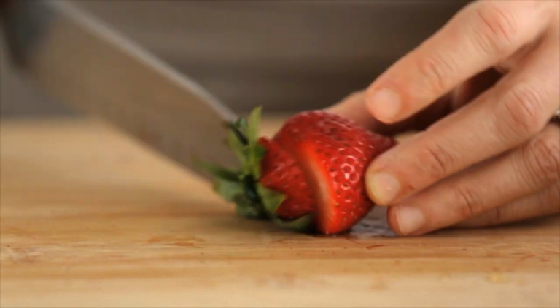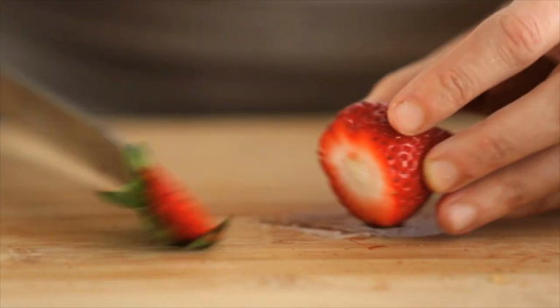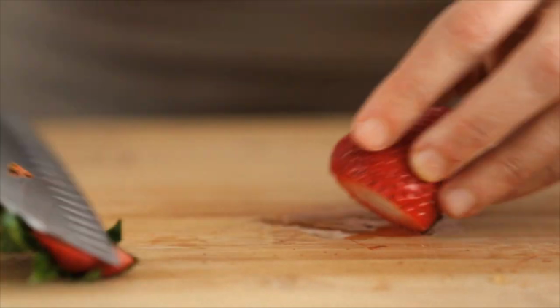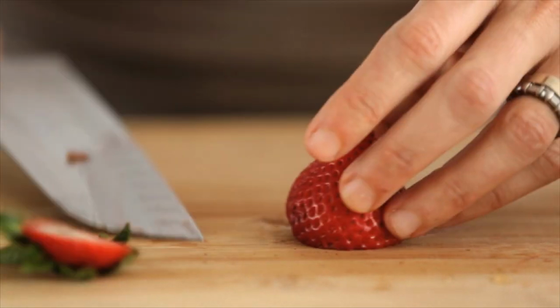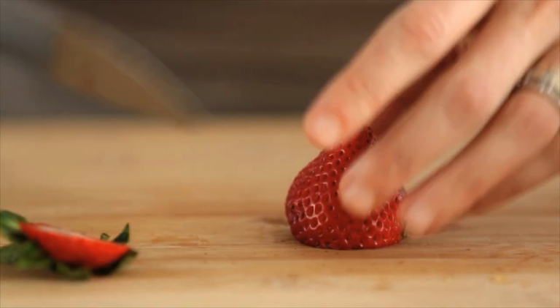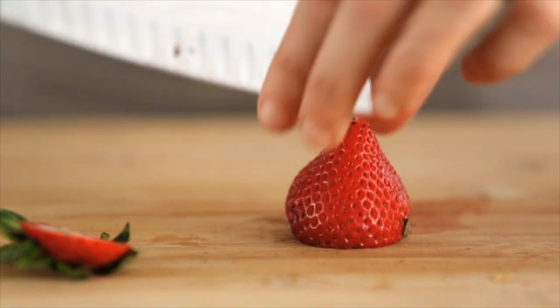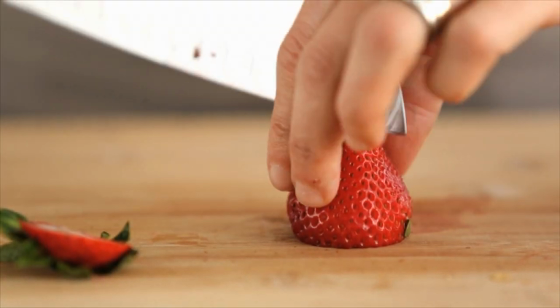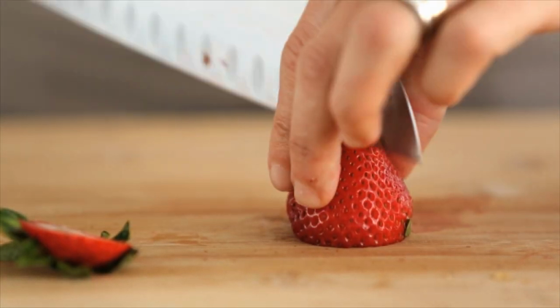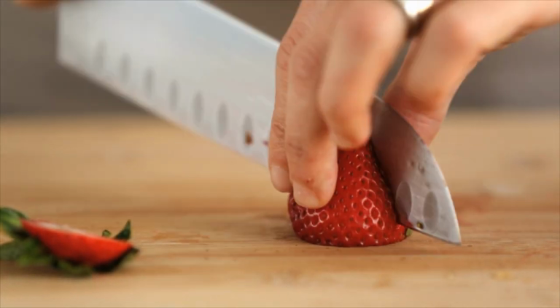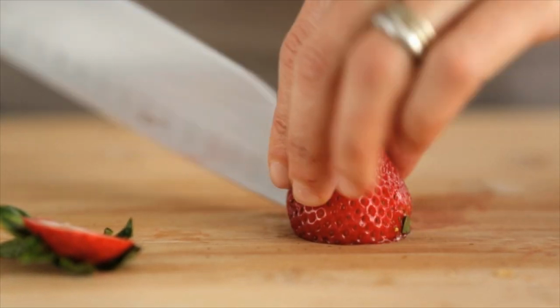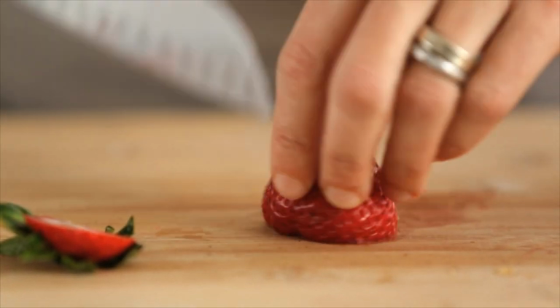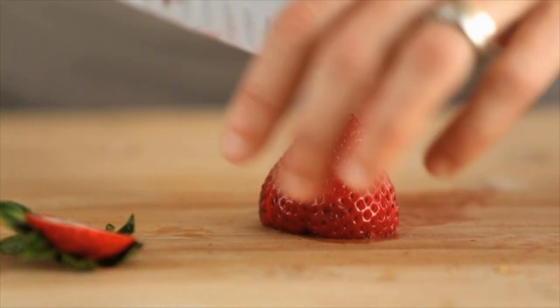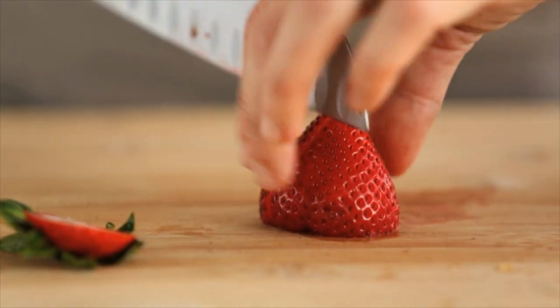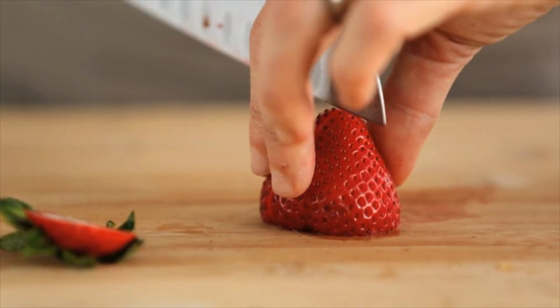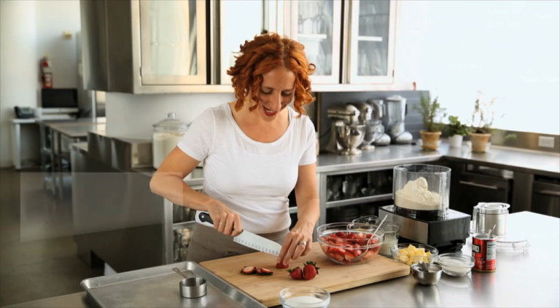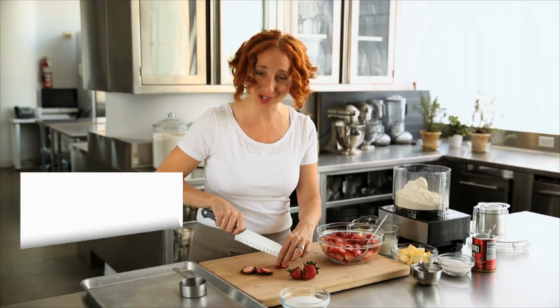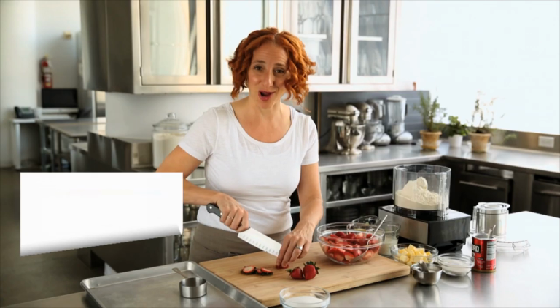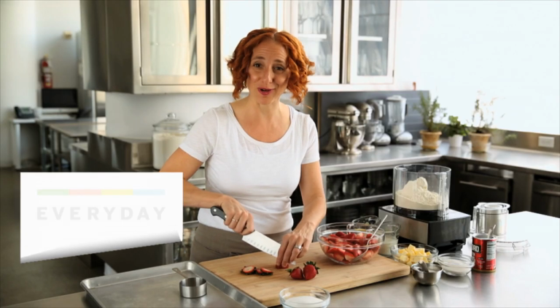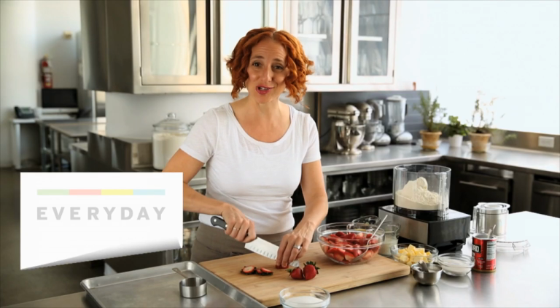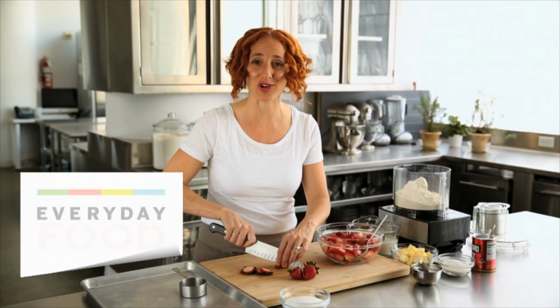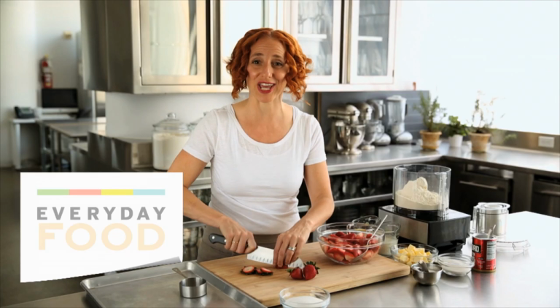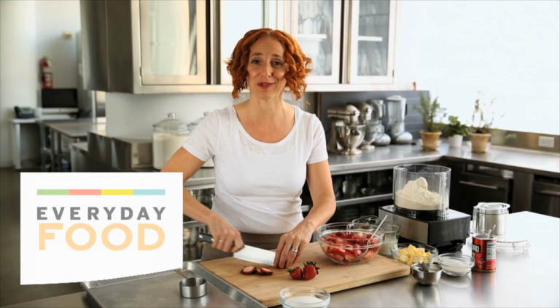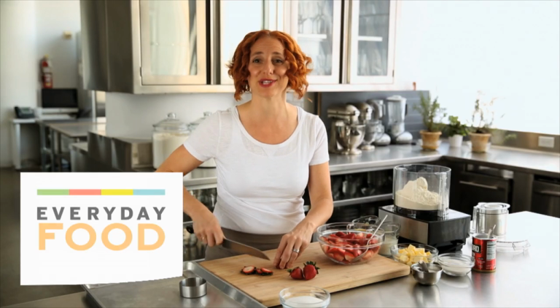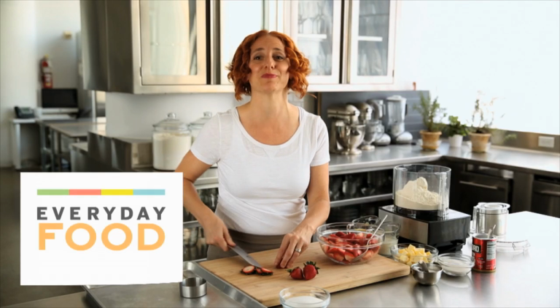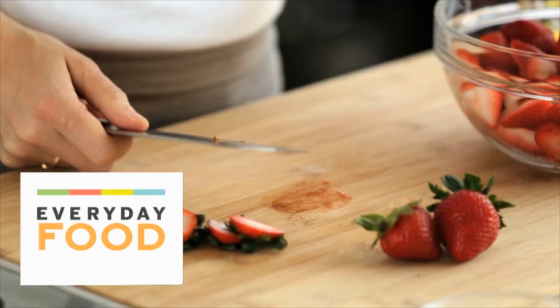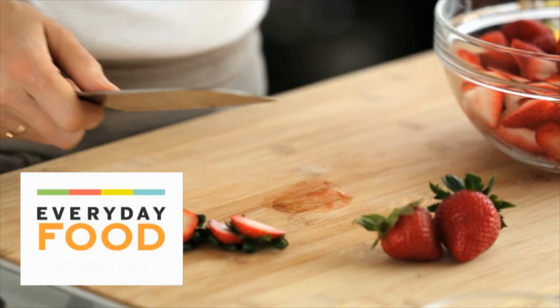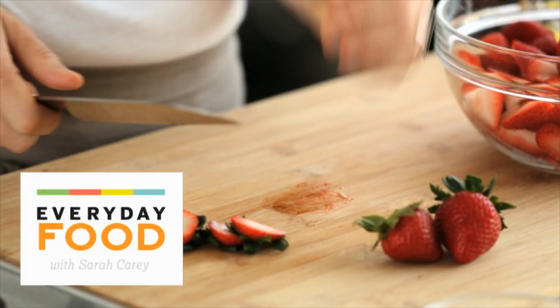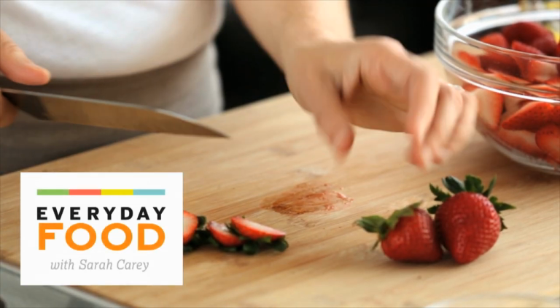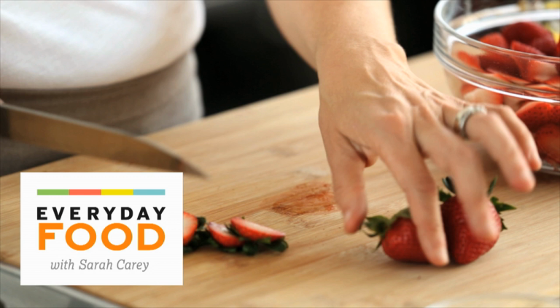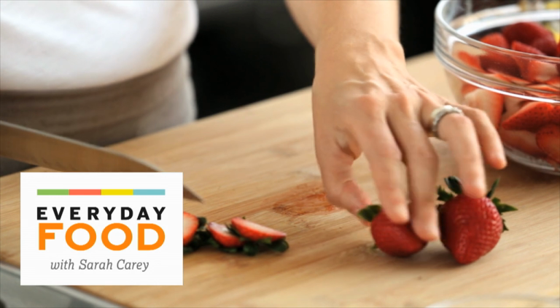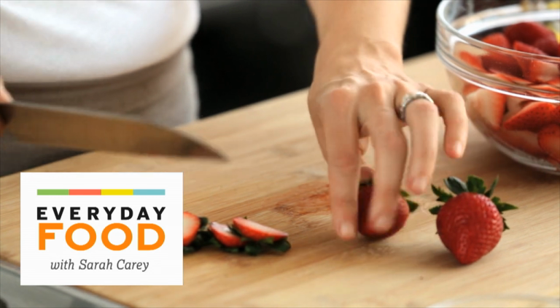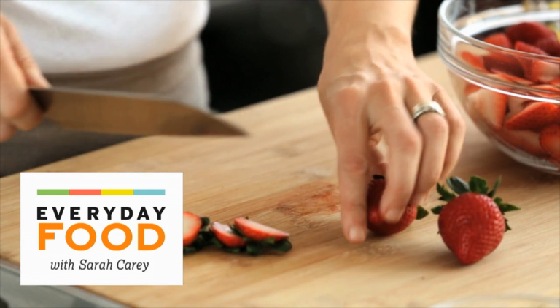It's strawberry season. I'm making a strawberry shortcake recipe — one of my personal favorites.